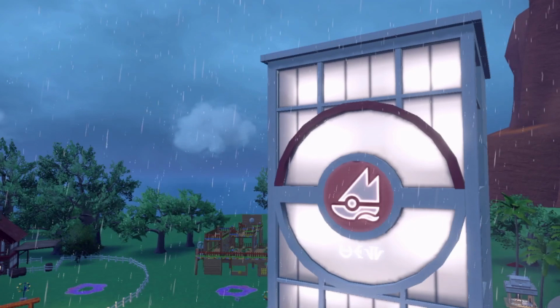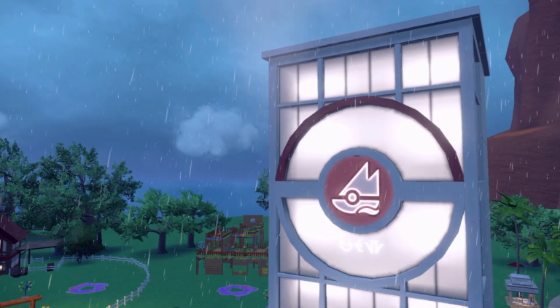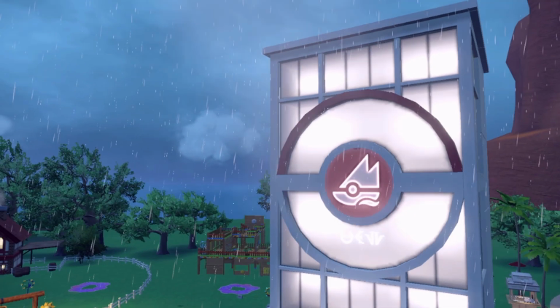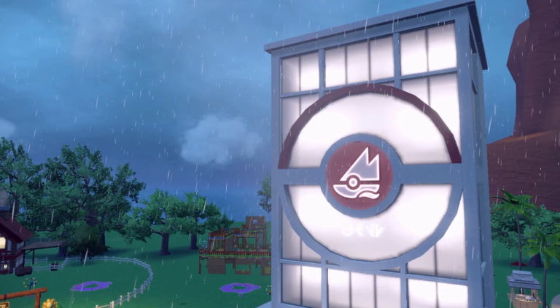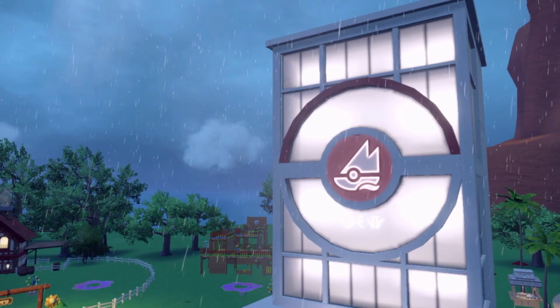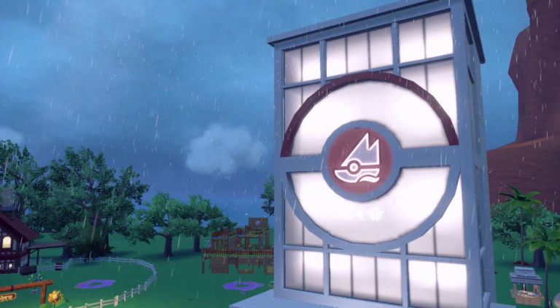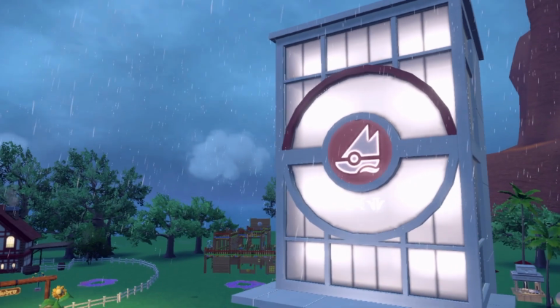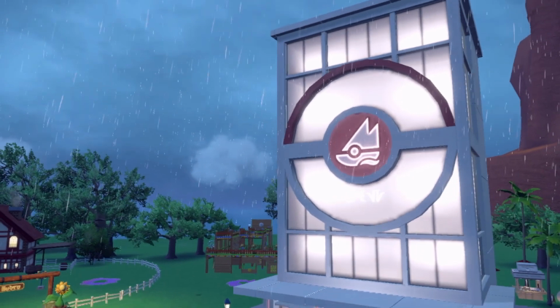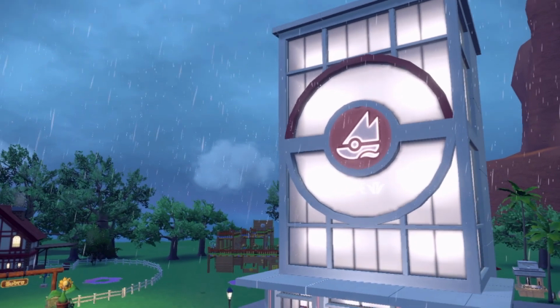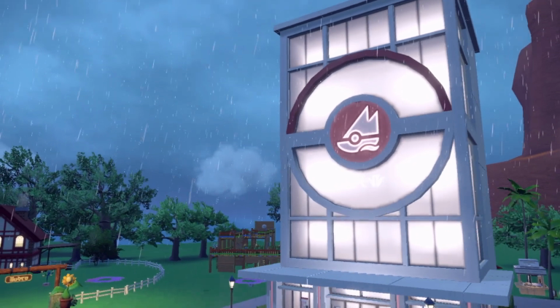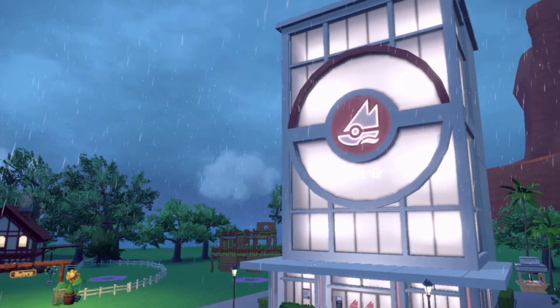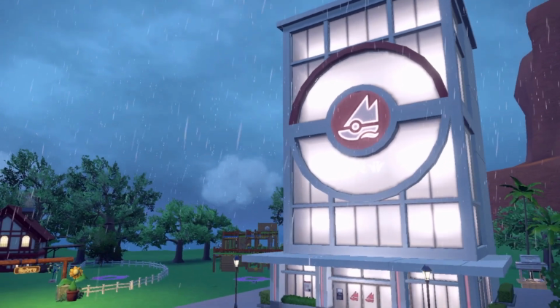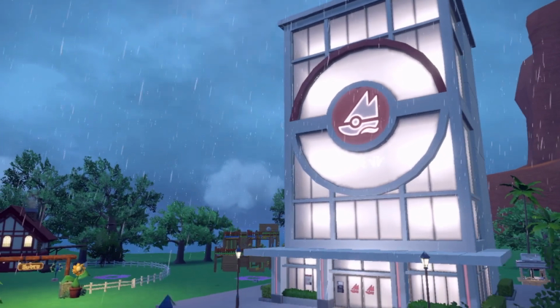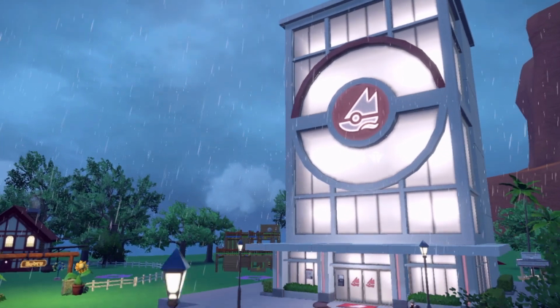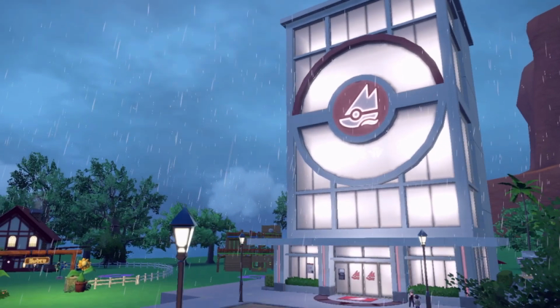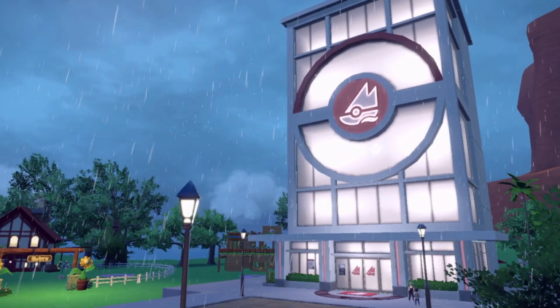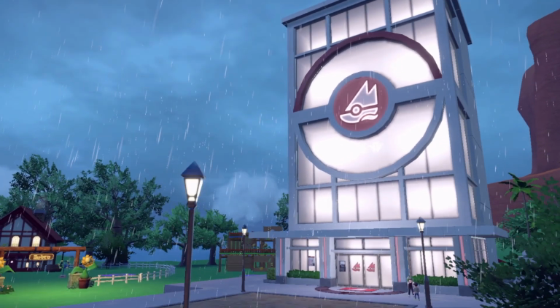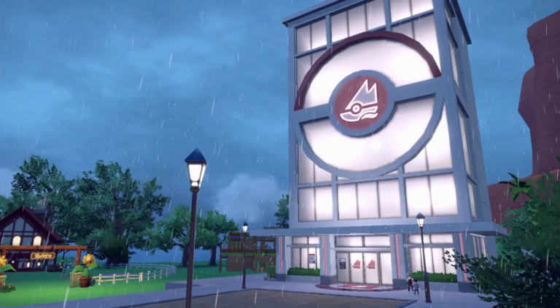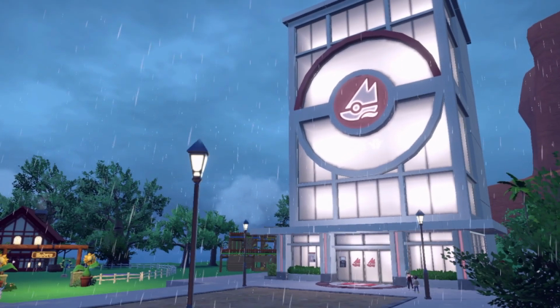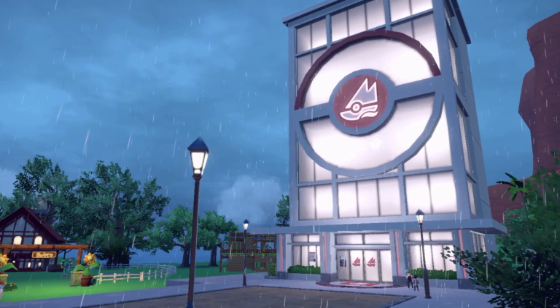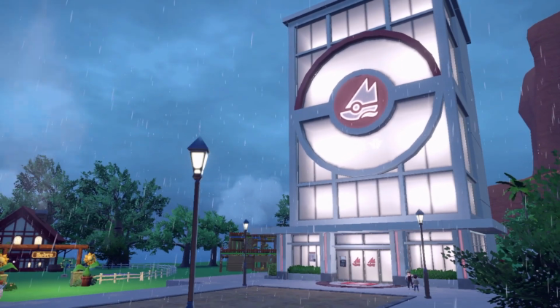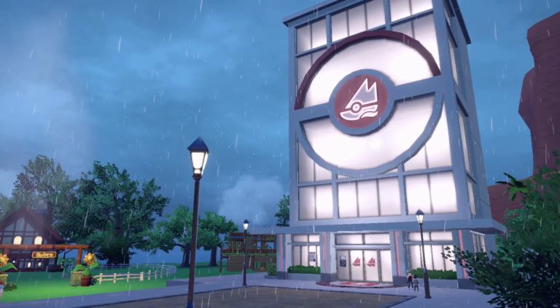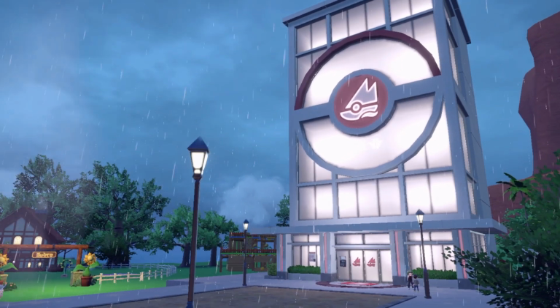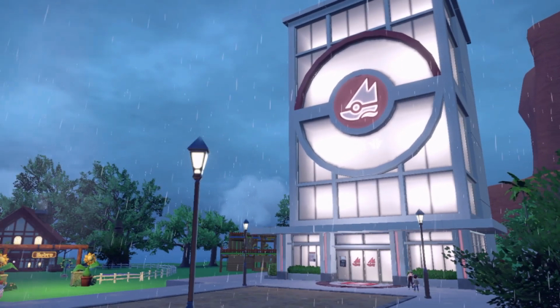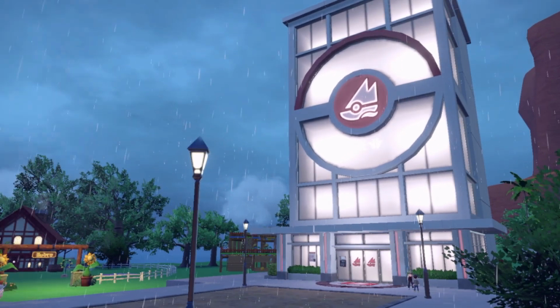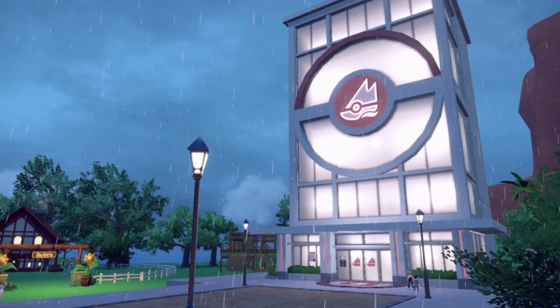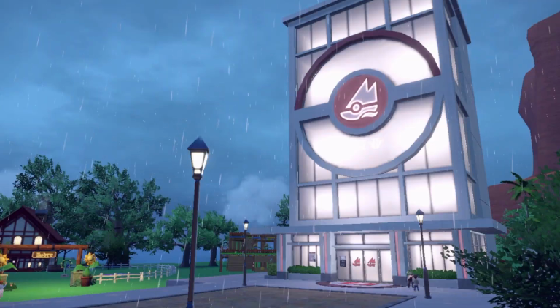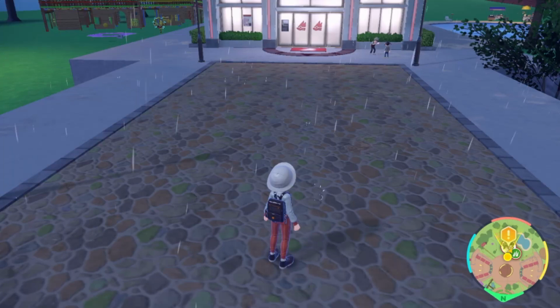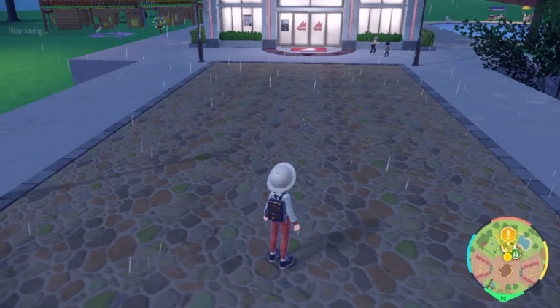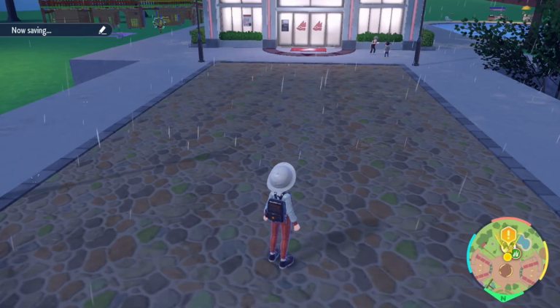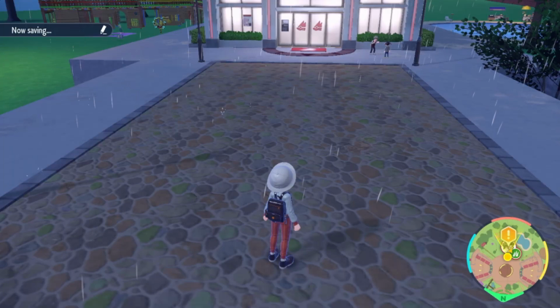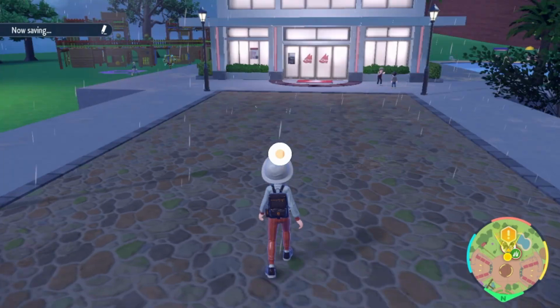It's me, Professor Tree, and today I'm going to show you my top 10 hidden details and features in Scarlet and Violet. Let's go!